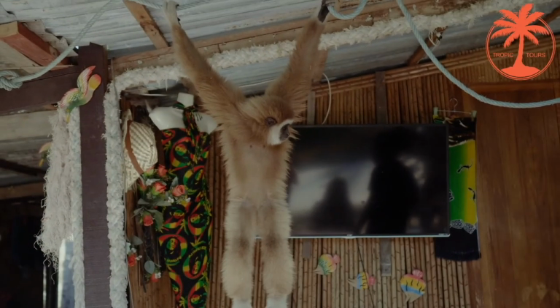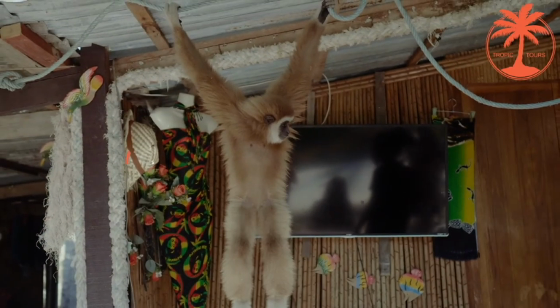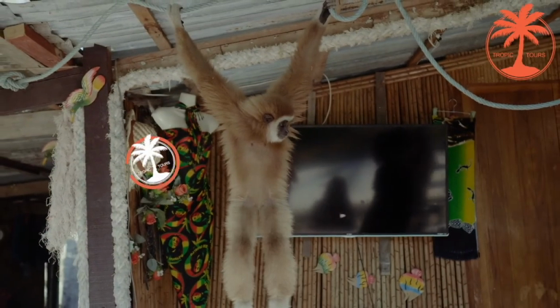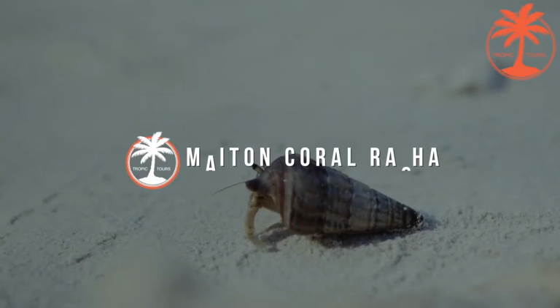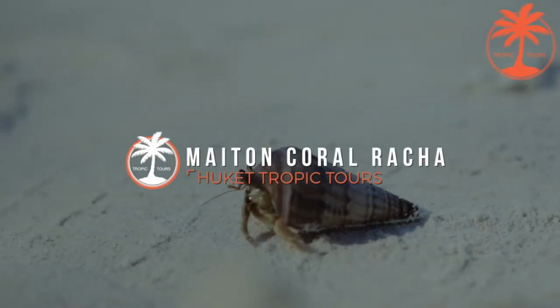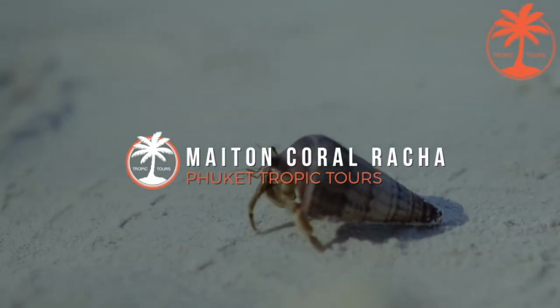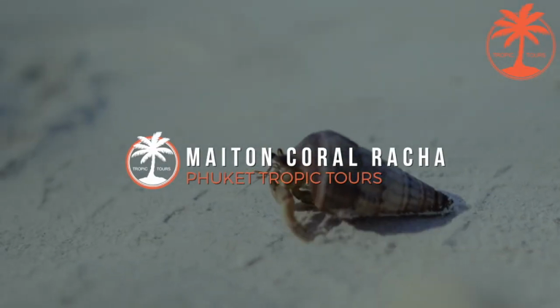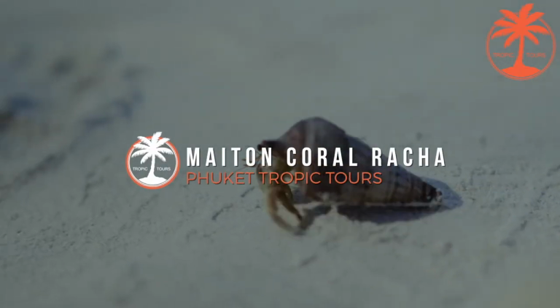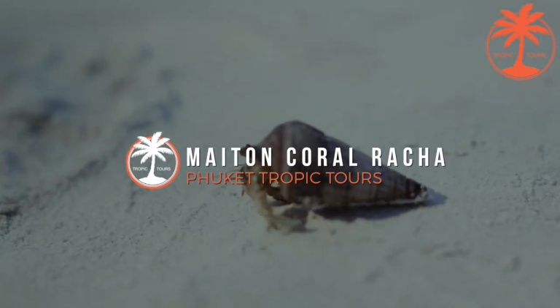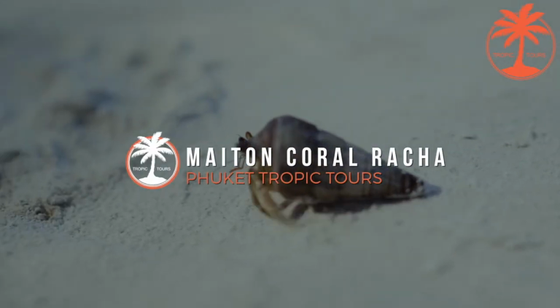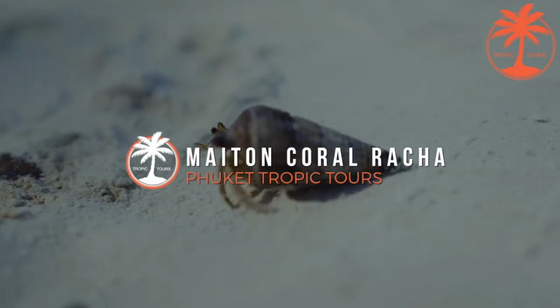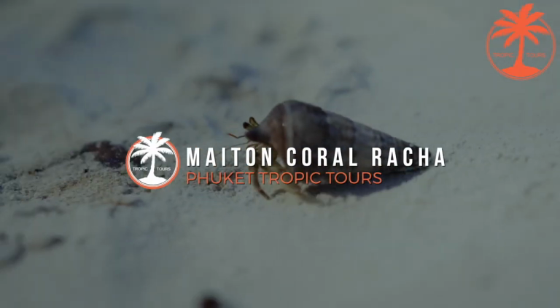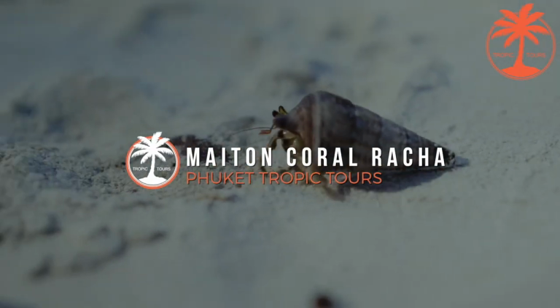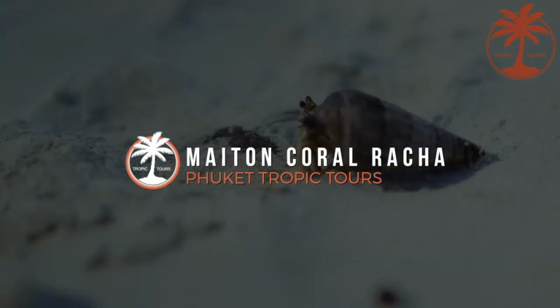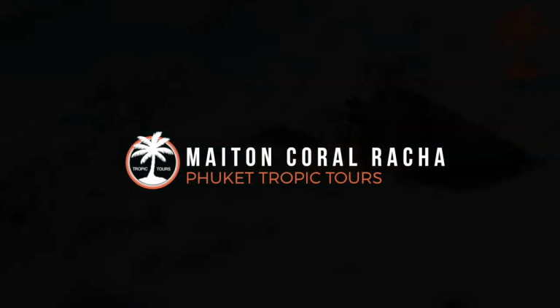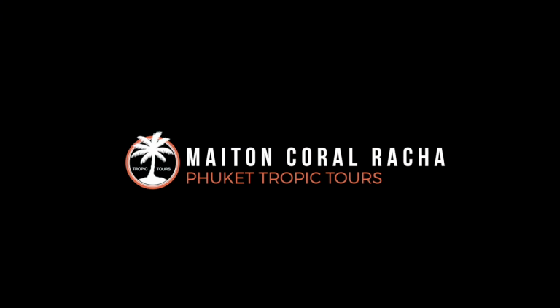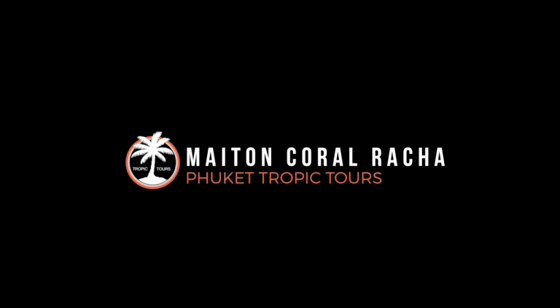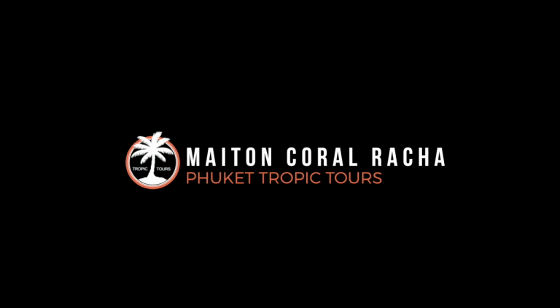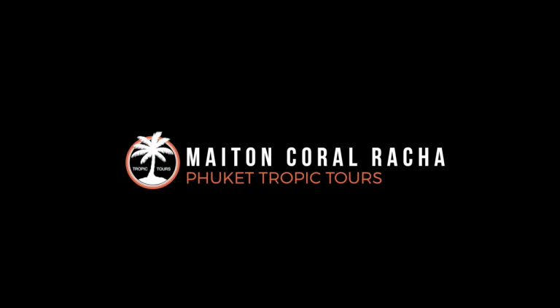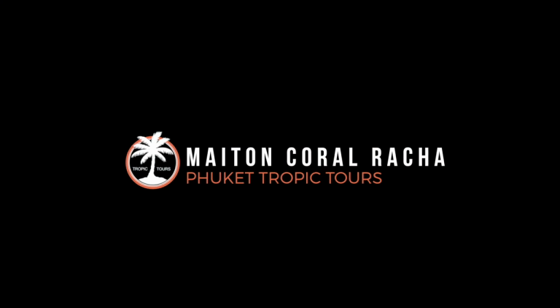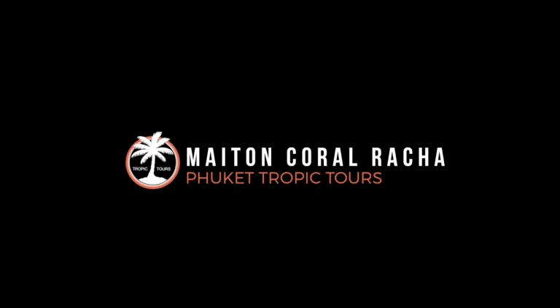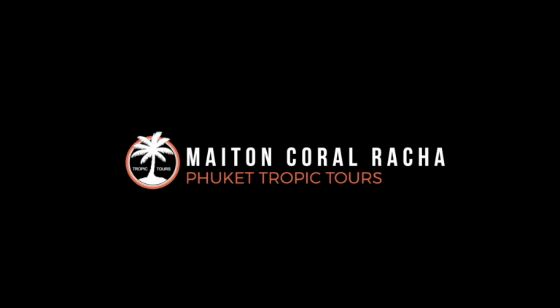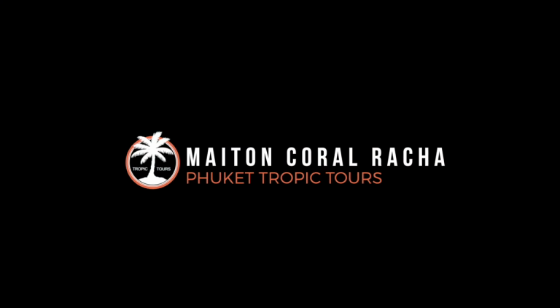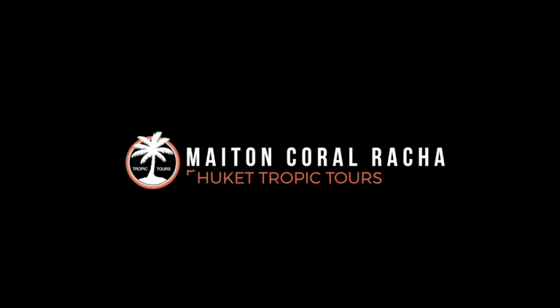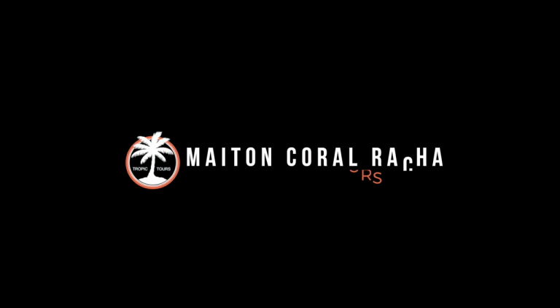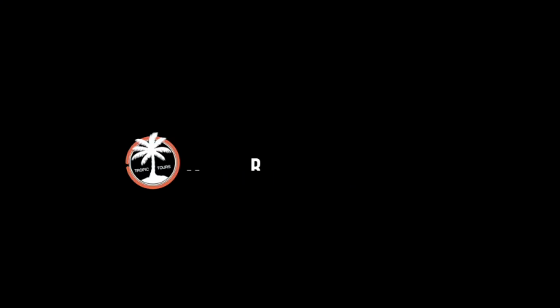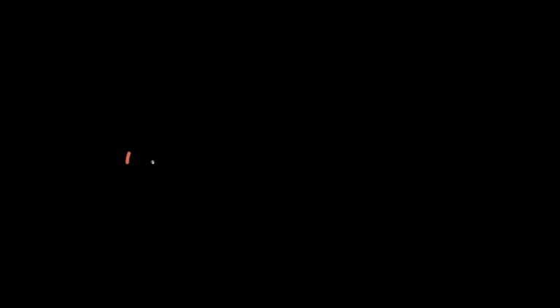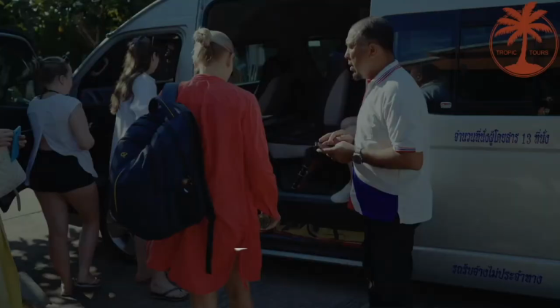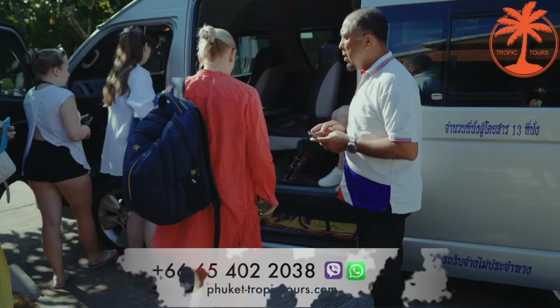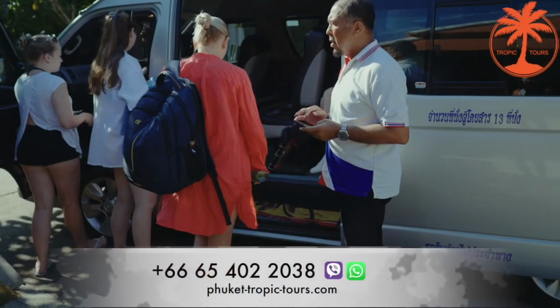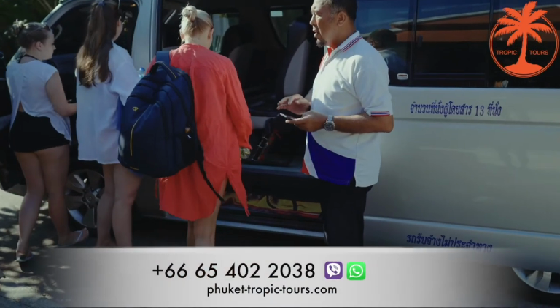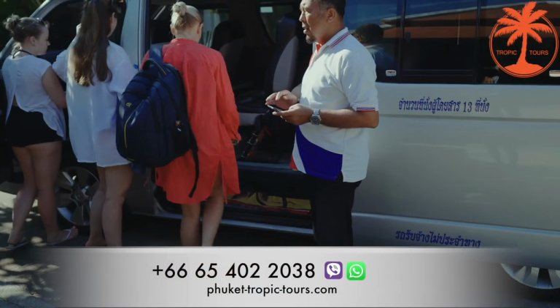Hi everyone! Today we are going to visit Maytown, Coral and Racha Islands with Tropic Tourist Company.